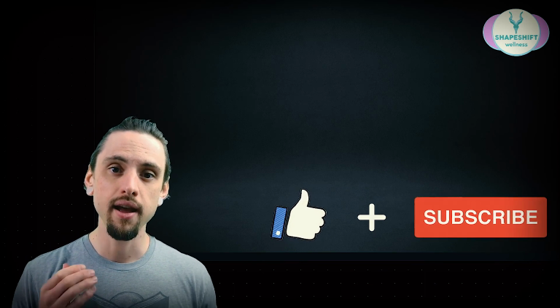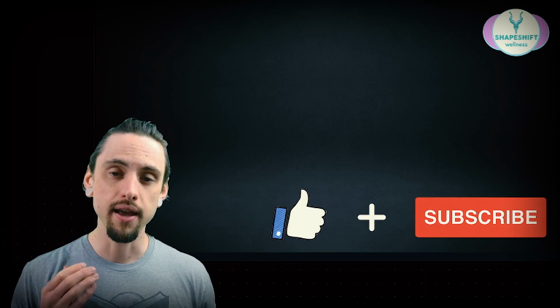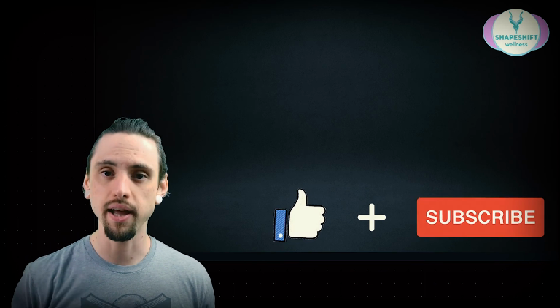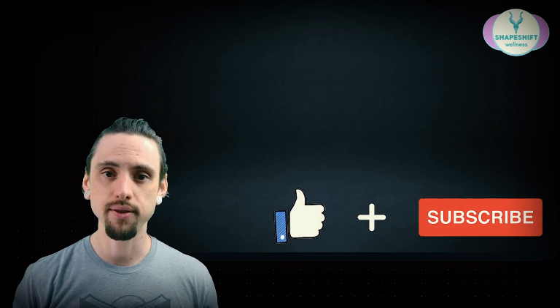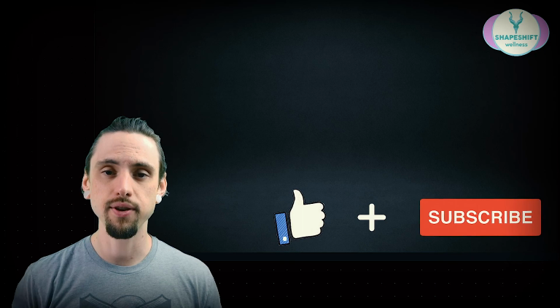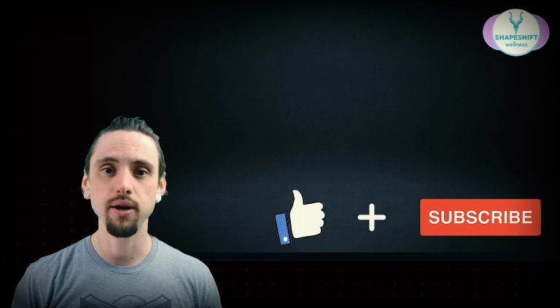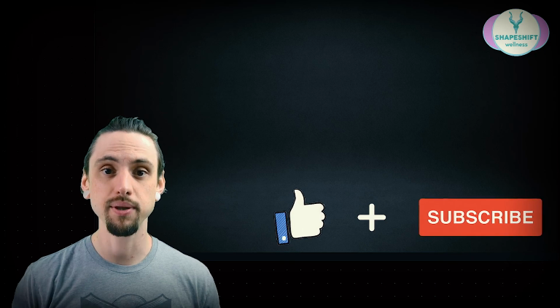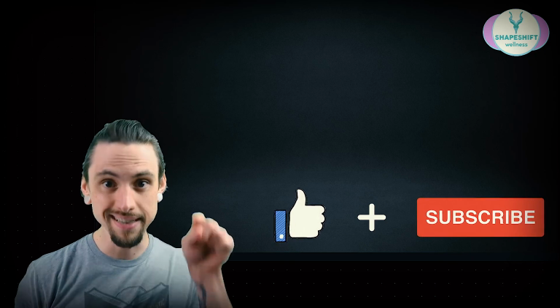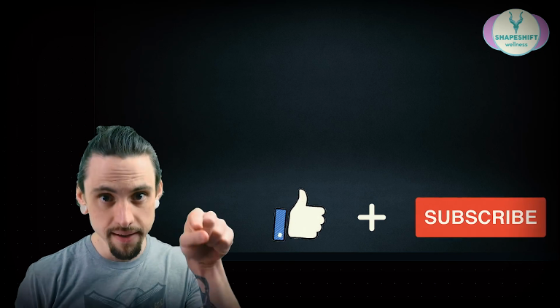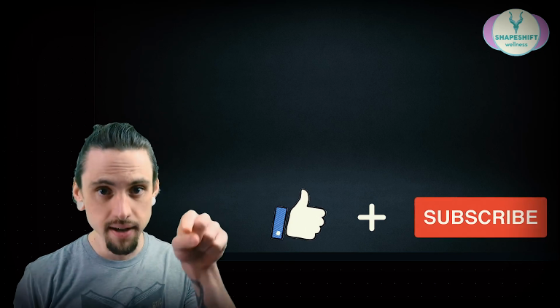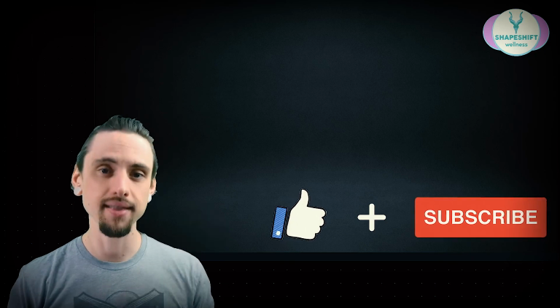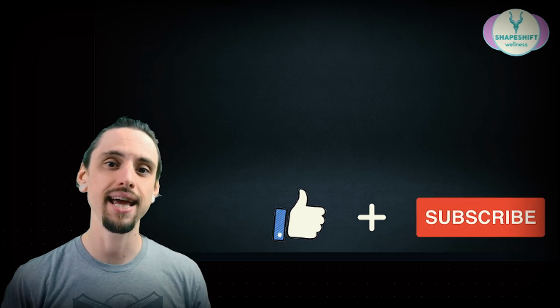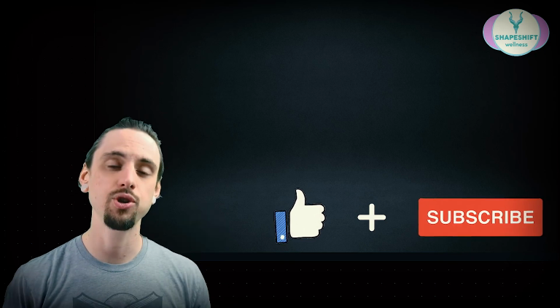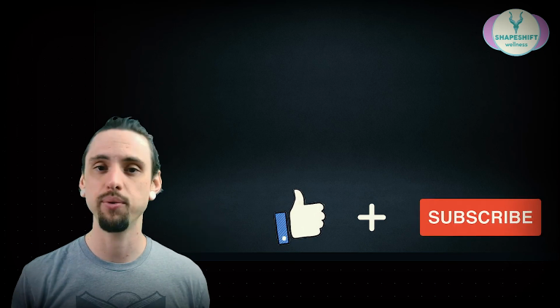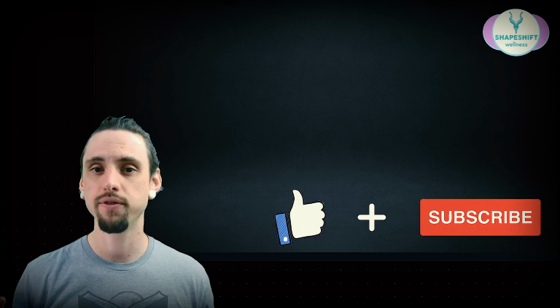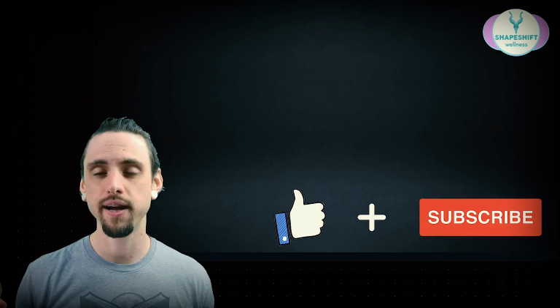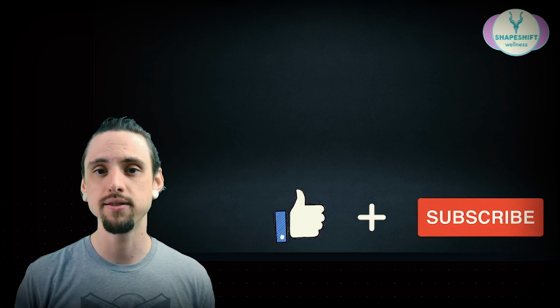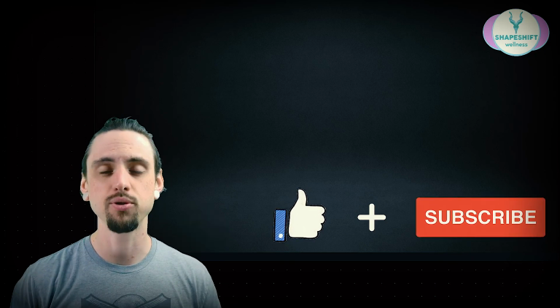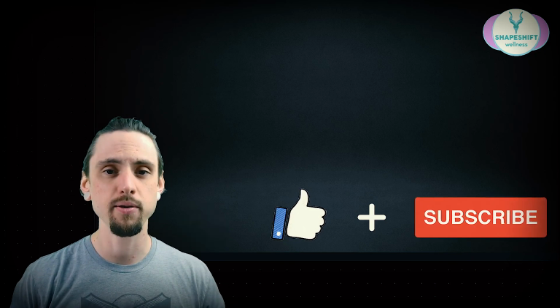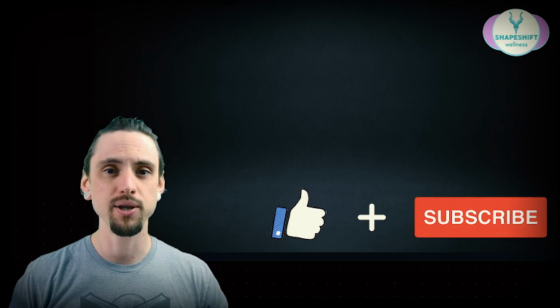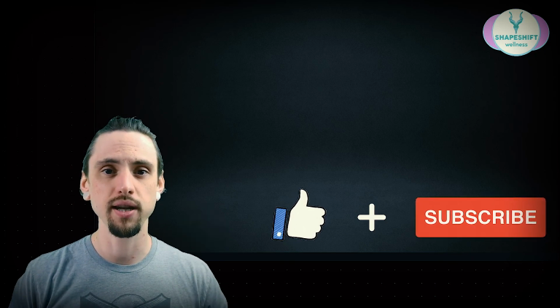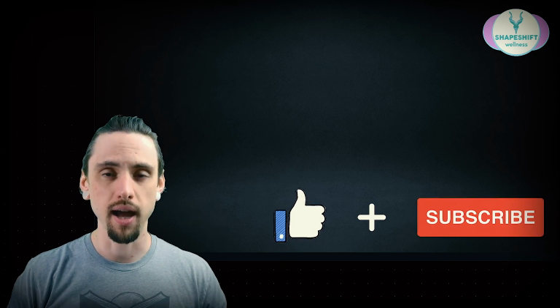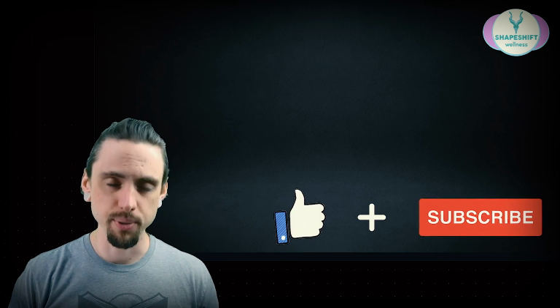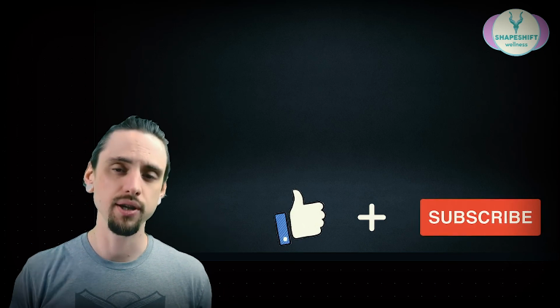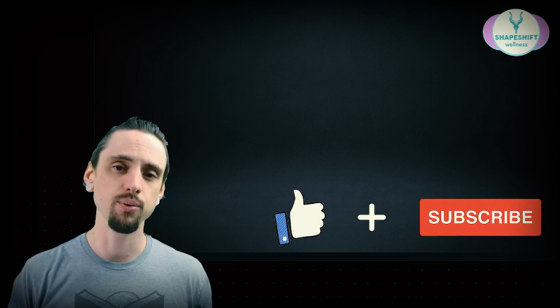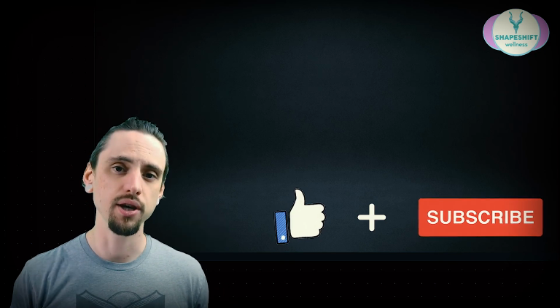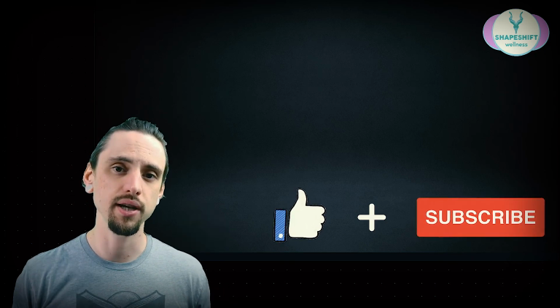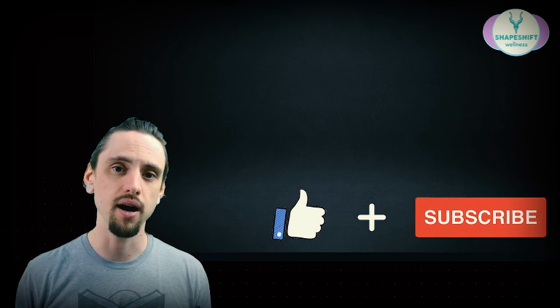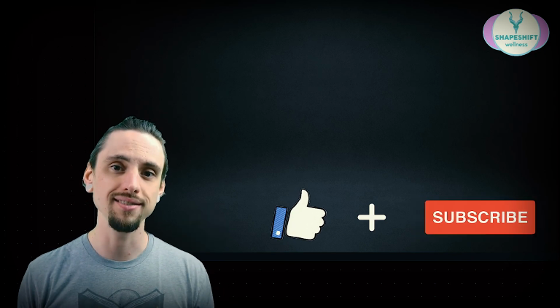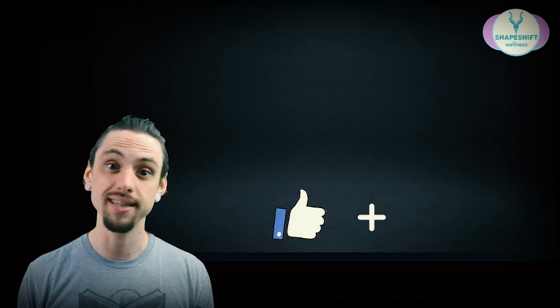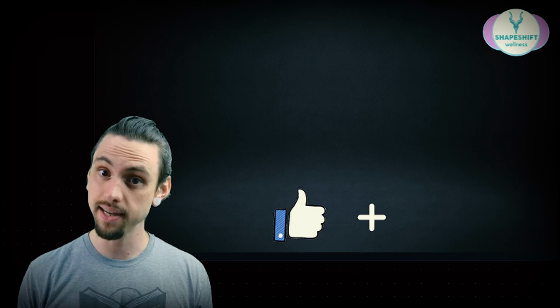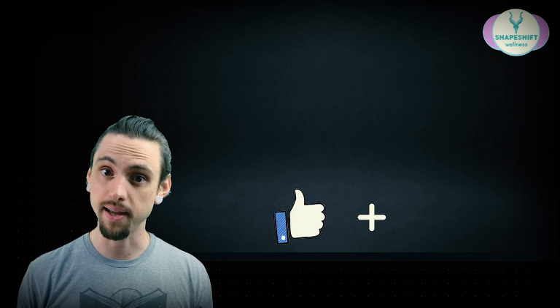If you like this video, please give it a like, share it with your friends, and subscribe to my channel. I appreciate you watching — I'll see you next time.